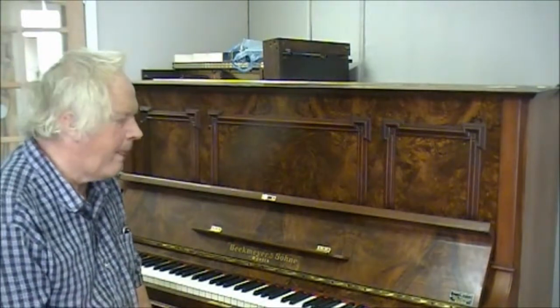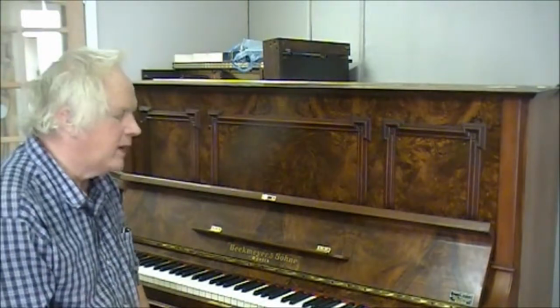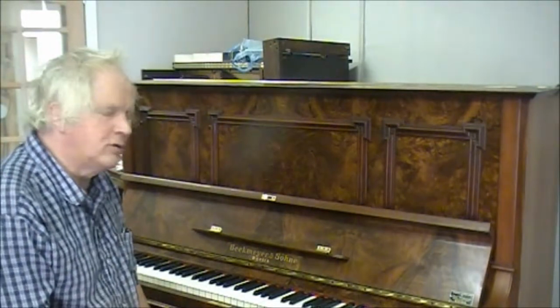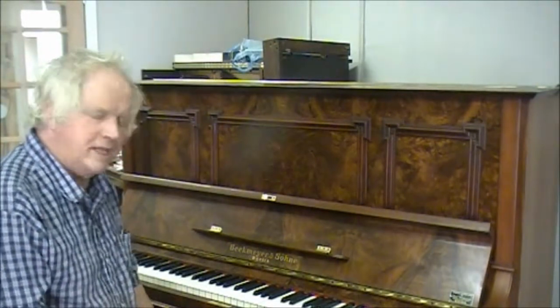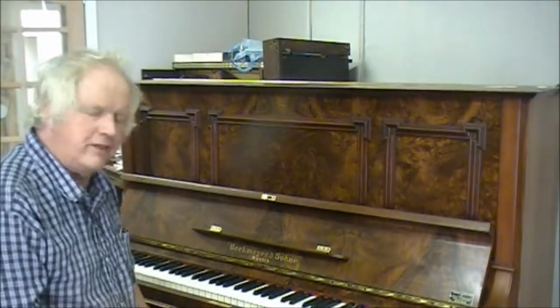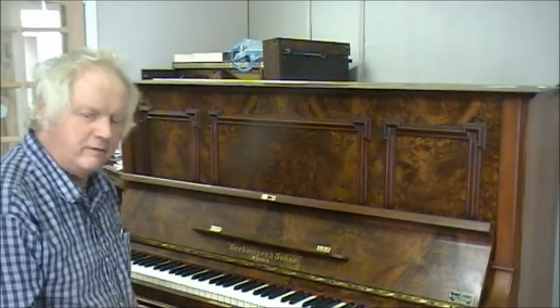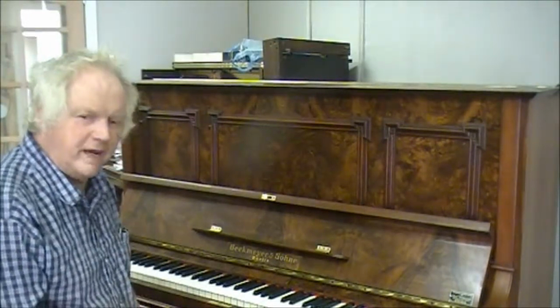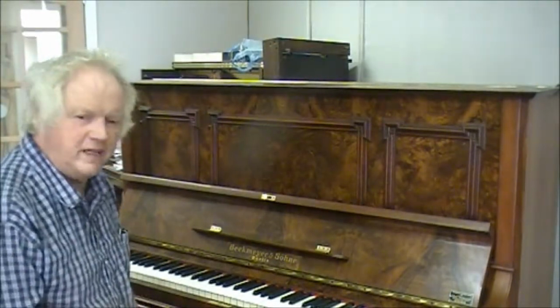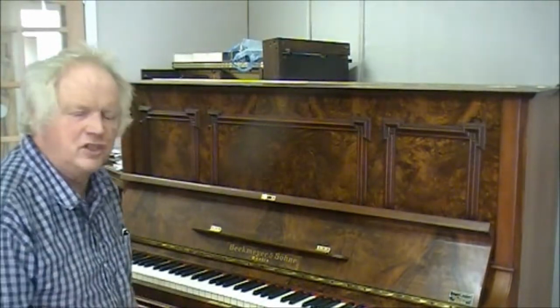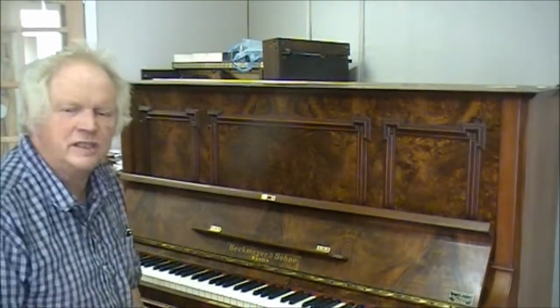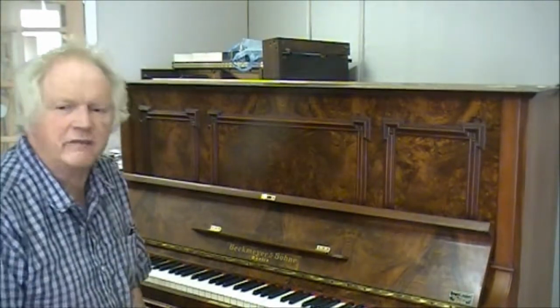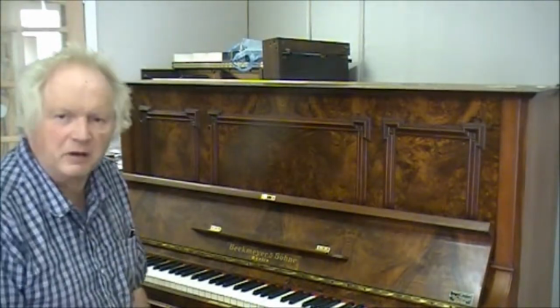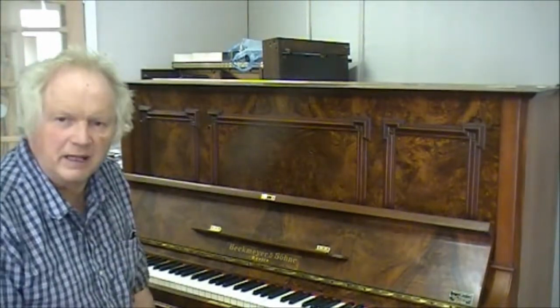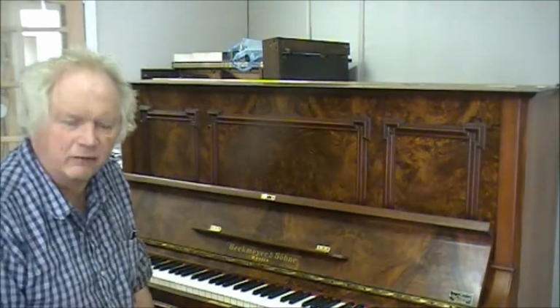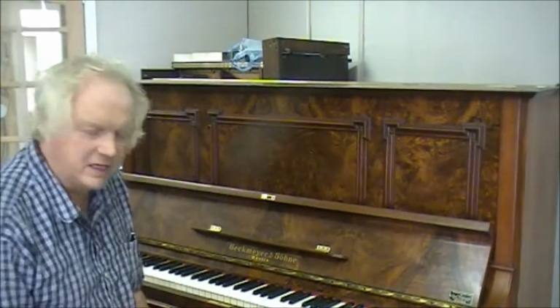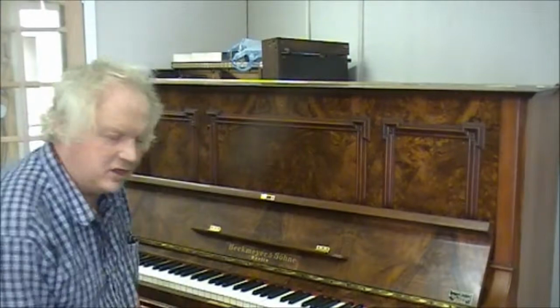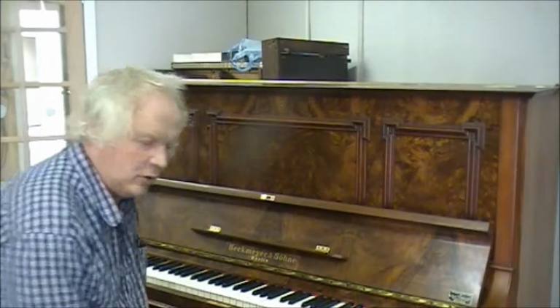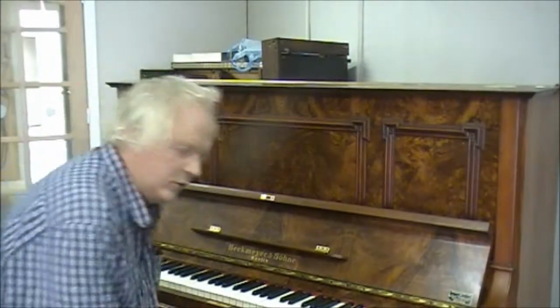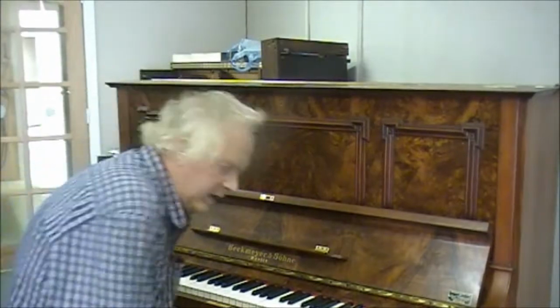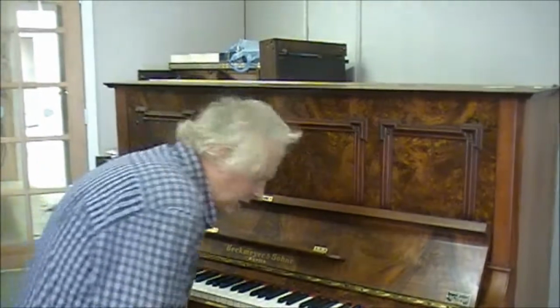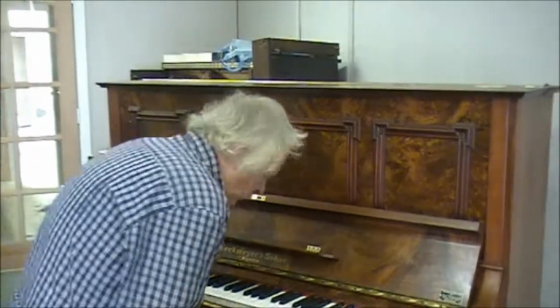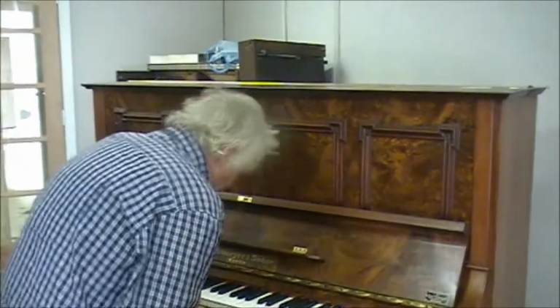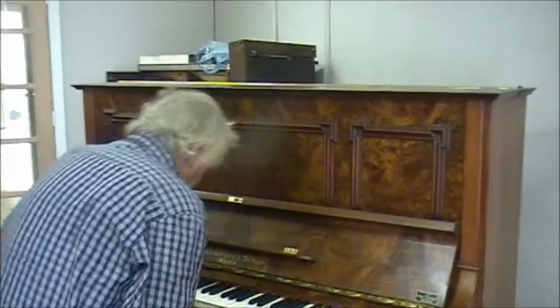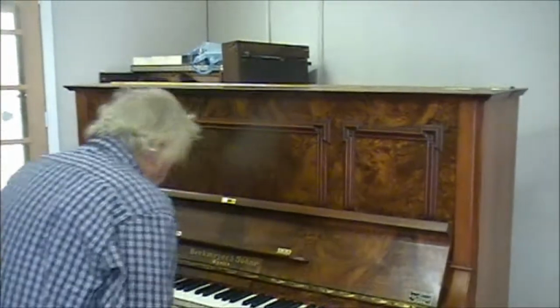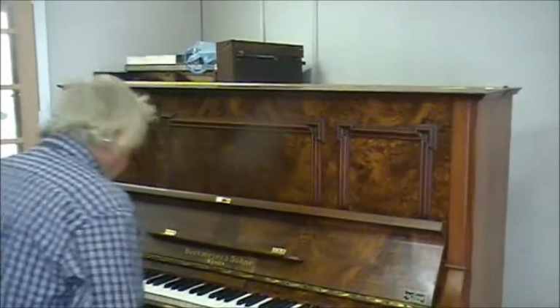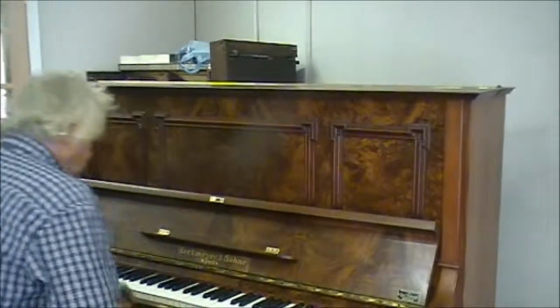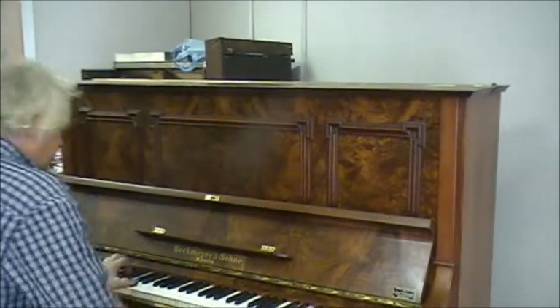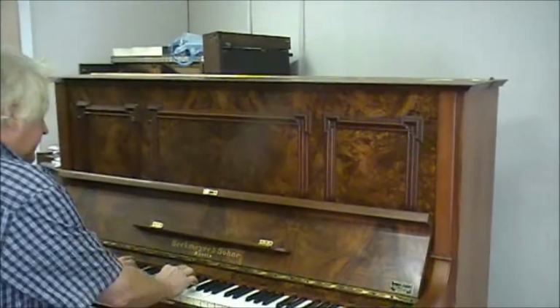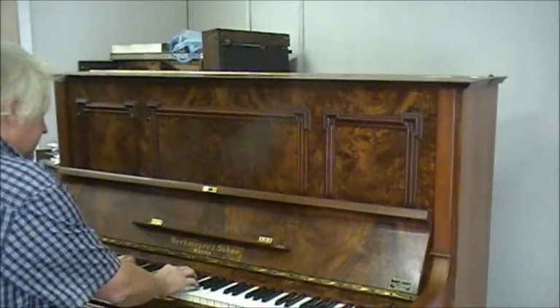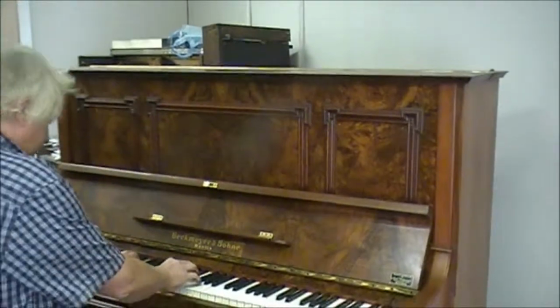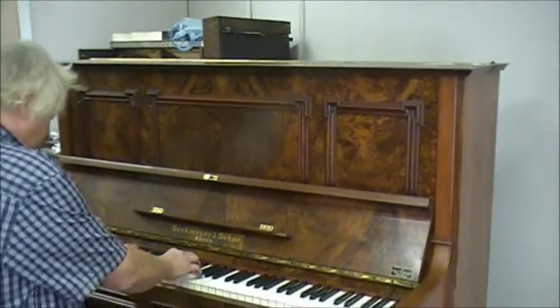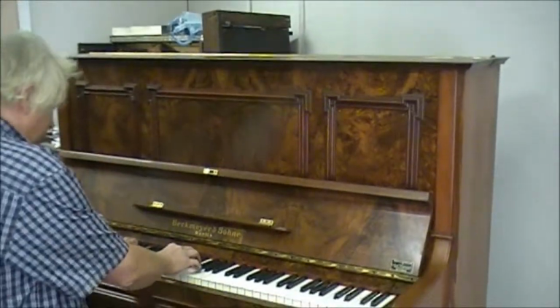Of course the other advantage is they've got a lovely tone. So we'll just have a listen to this one.